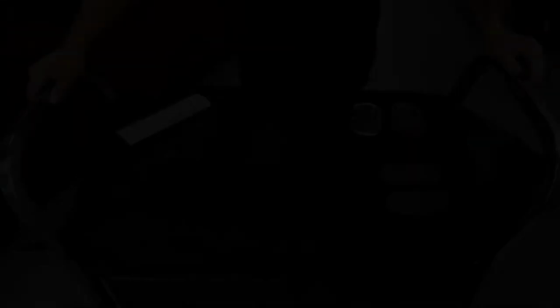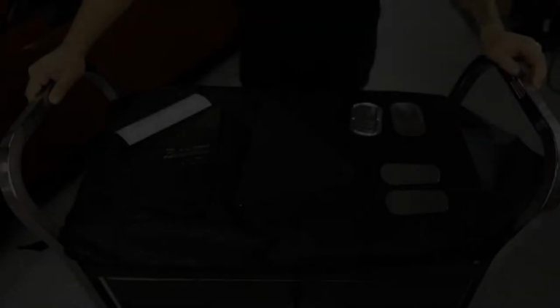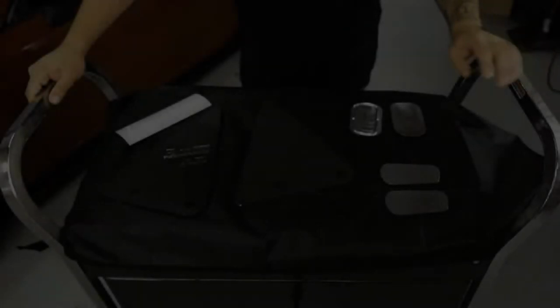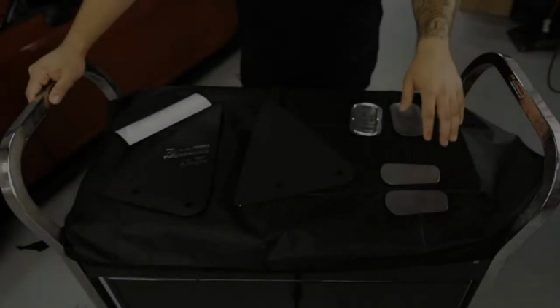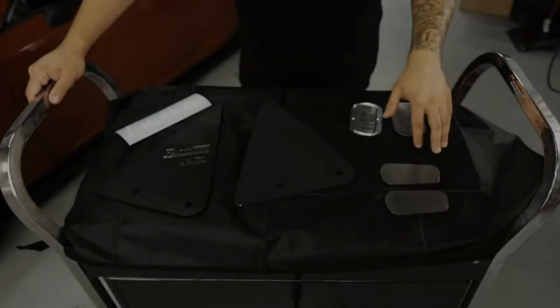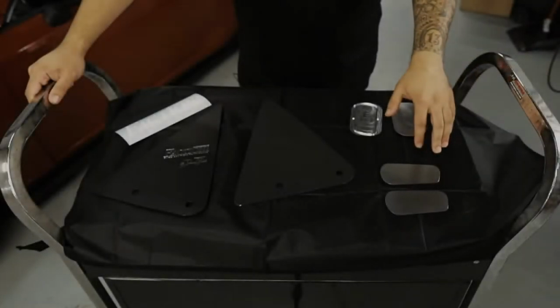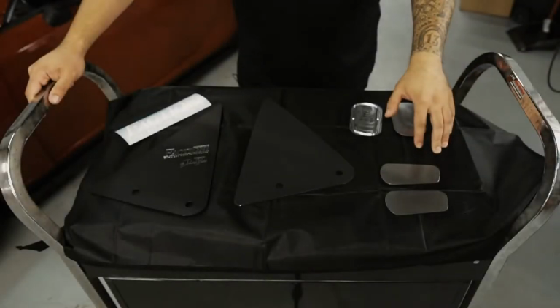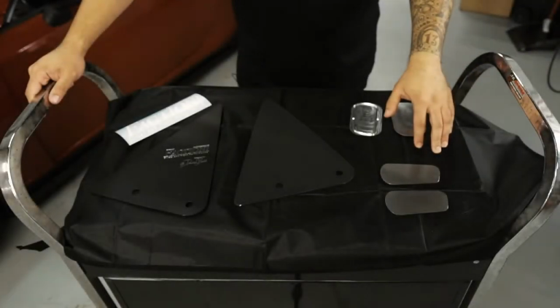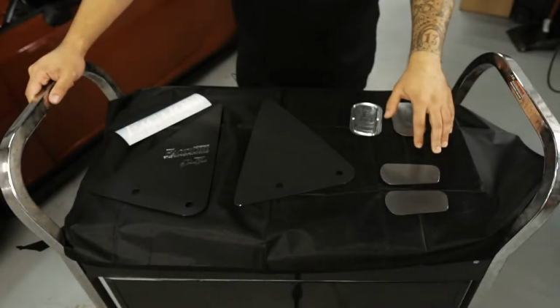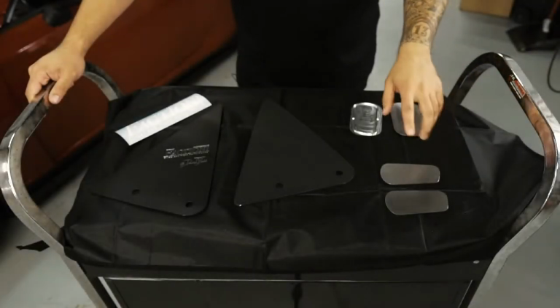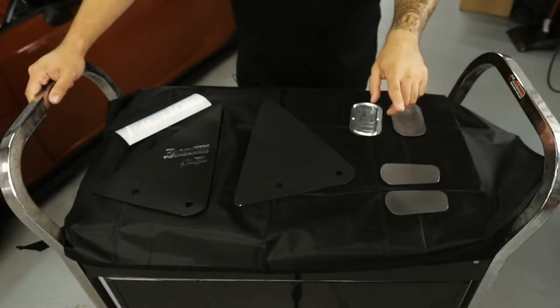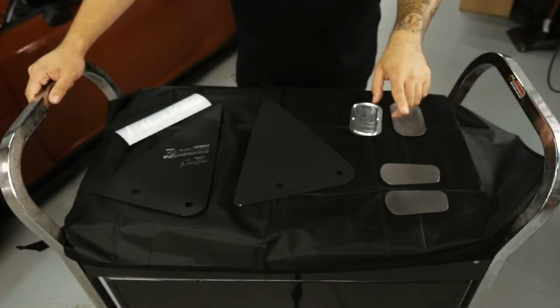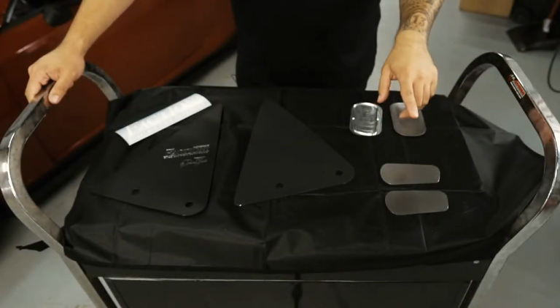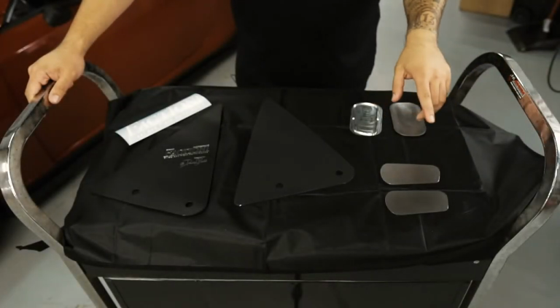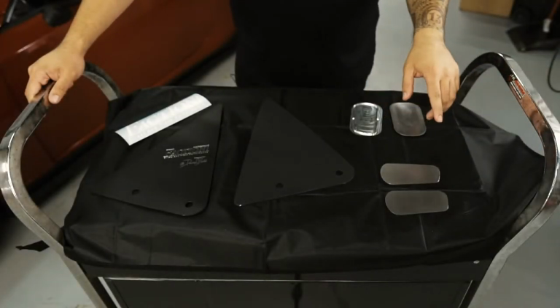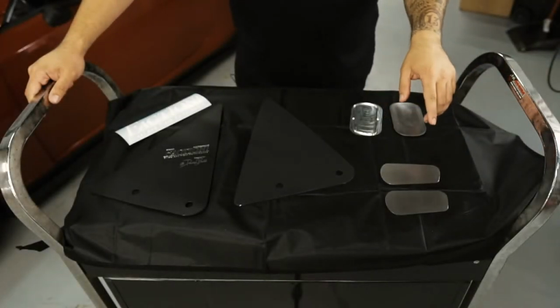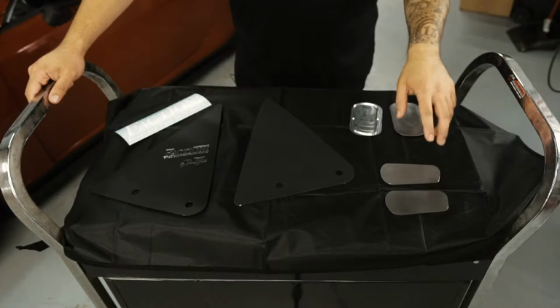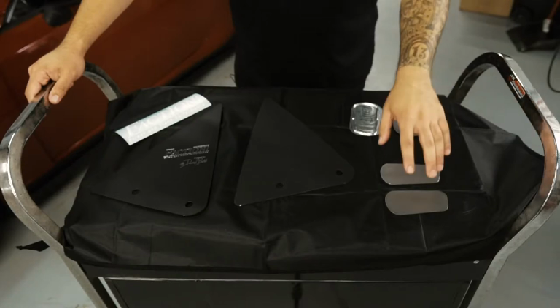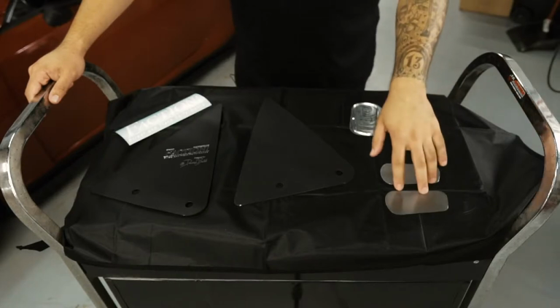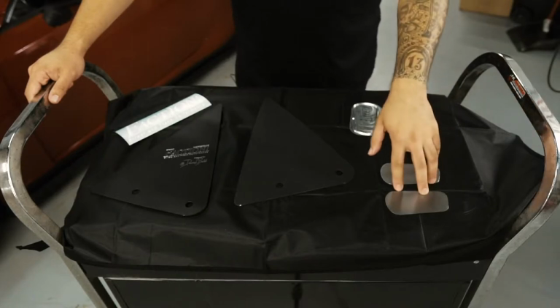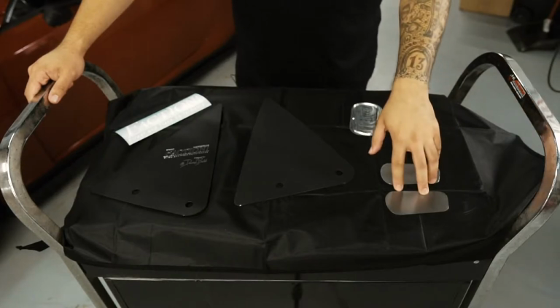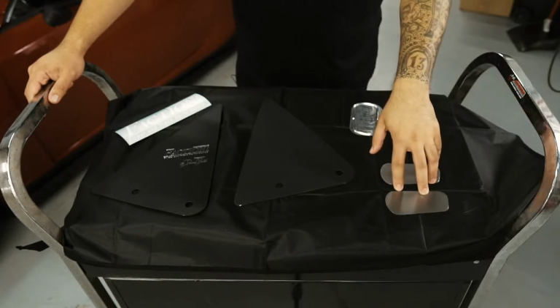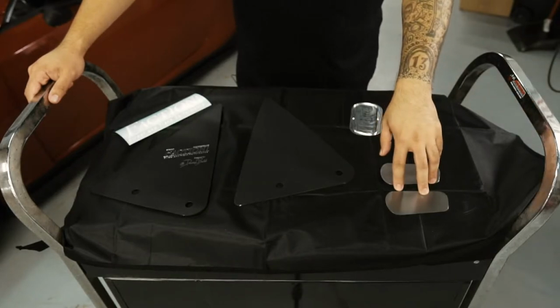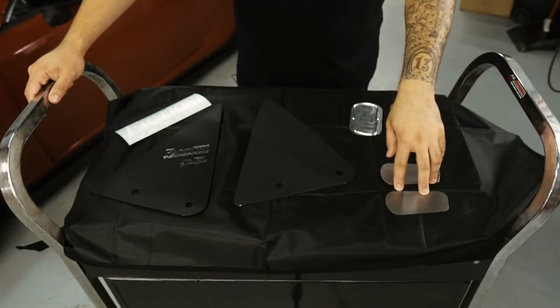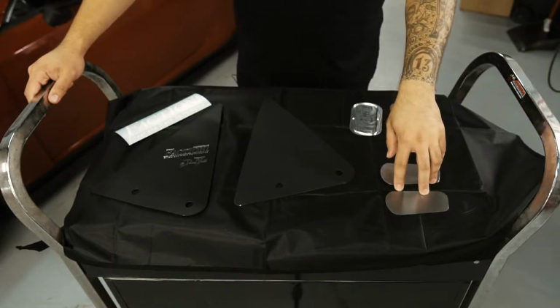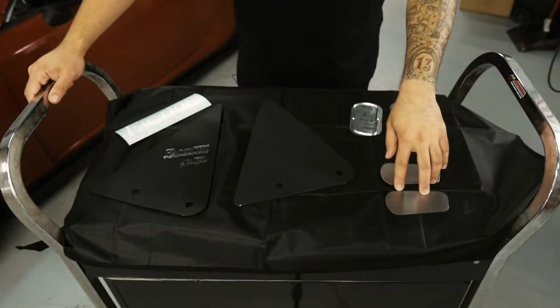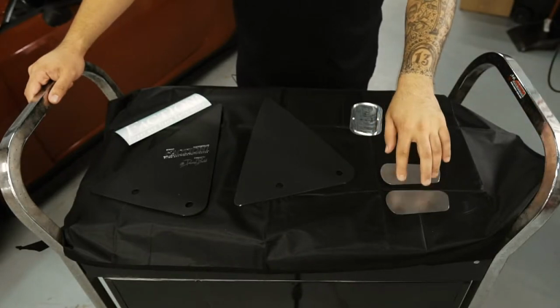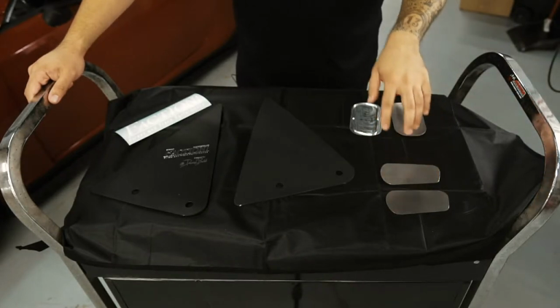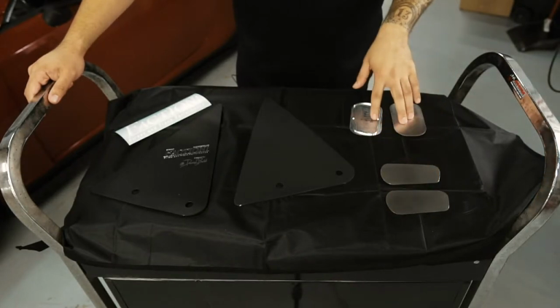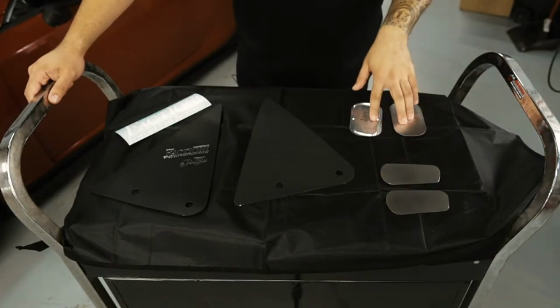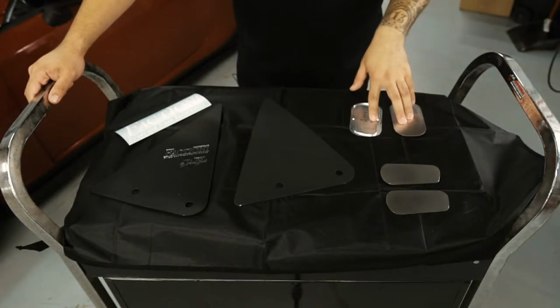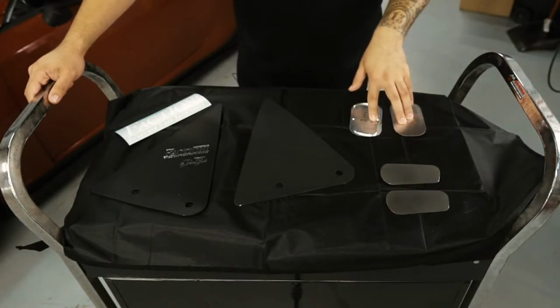On our website you'll find that we have two different options for this kit. One is a weld-in delete panel and one is a clip-in.